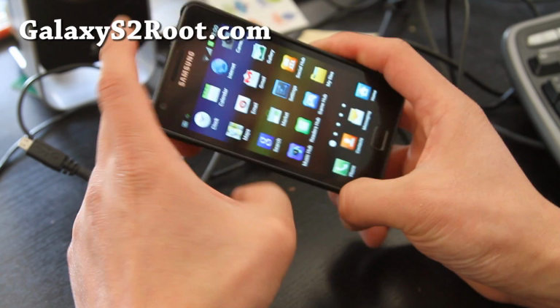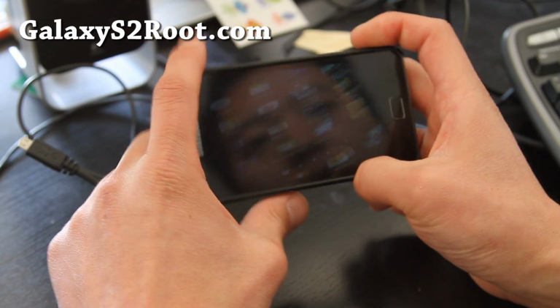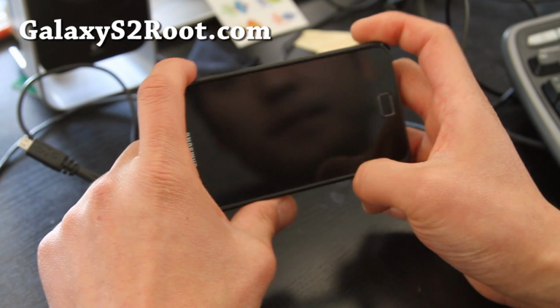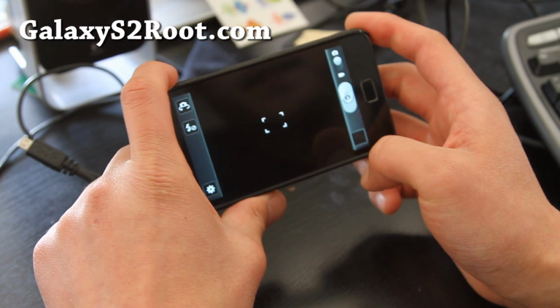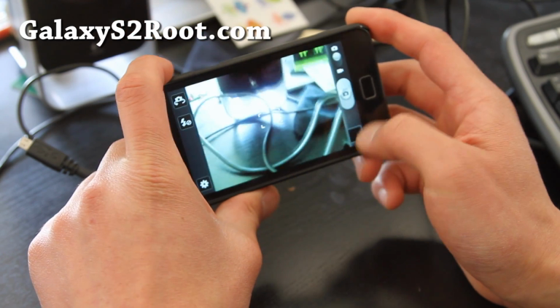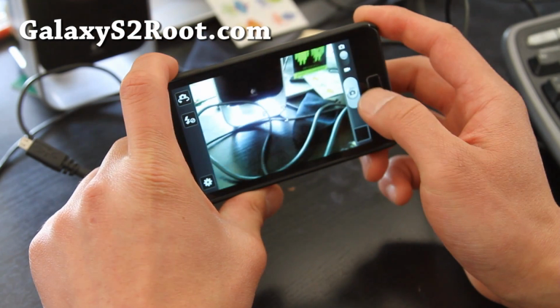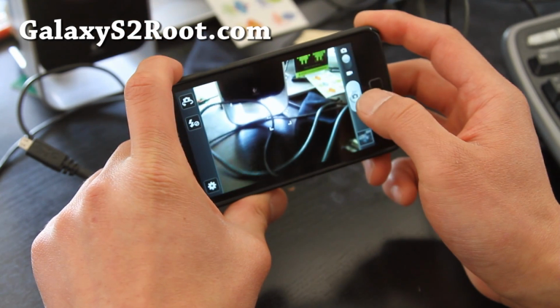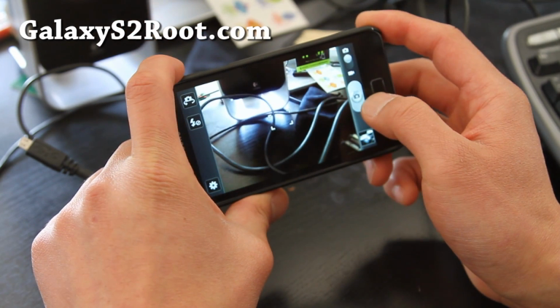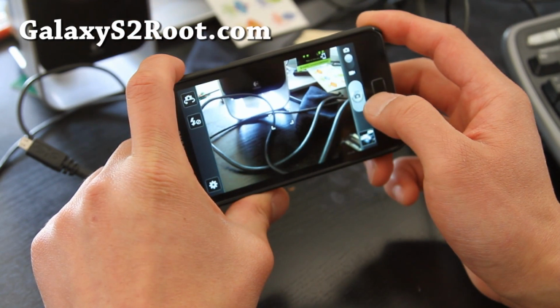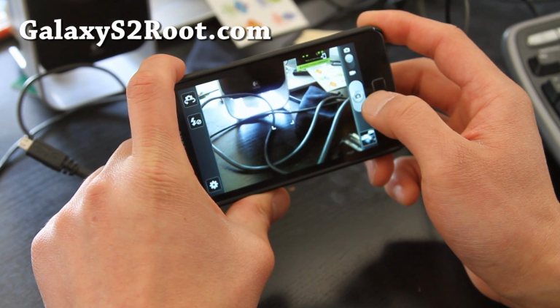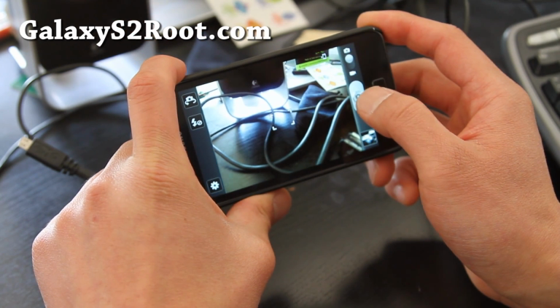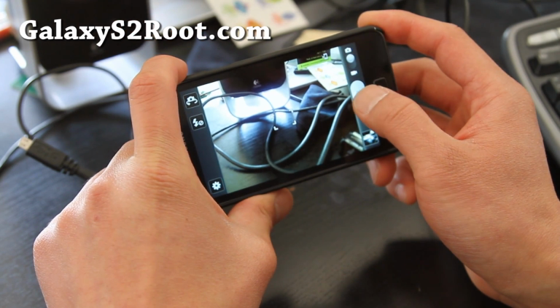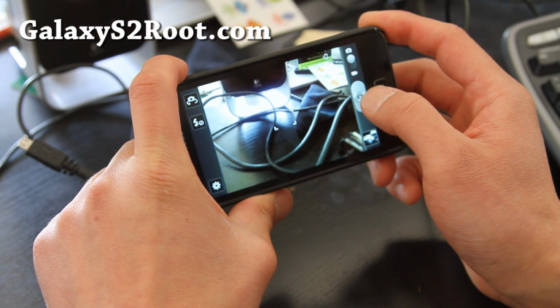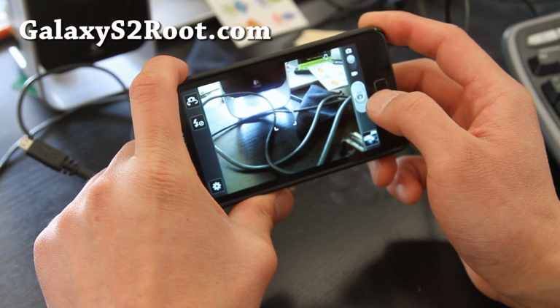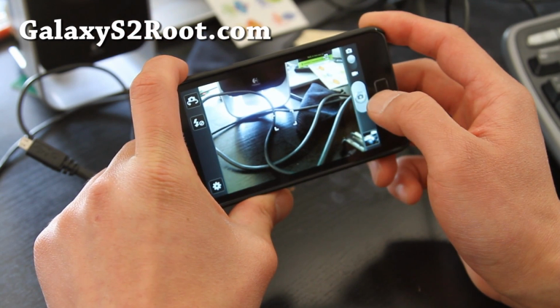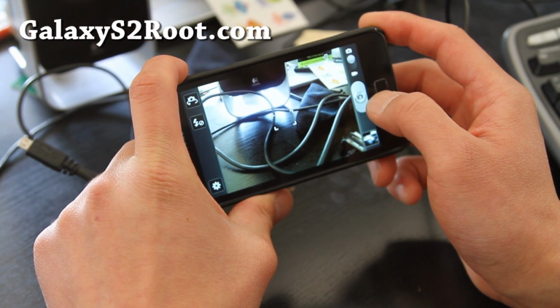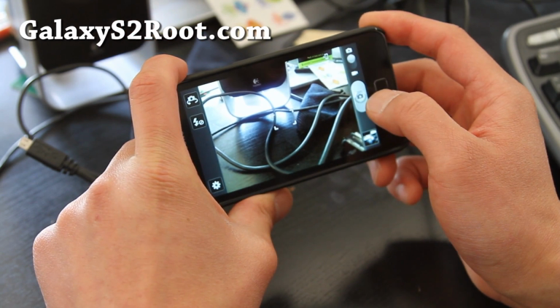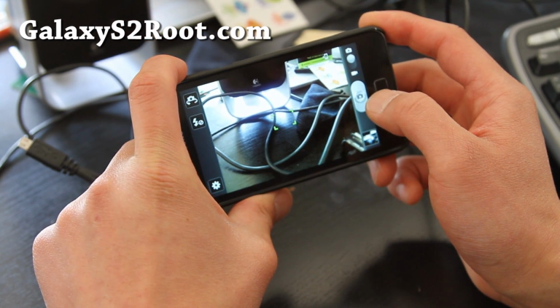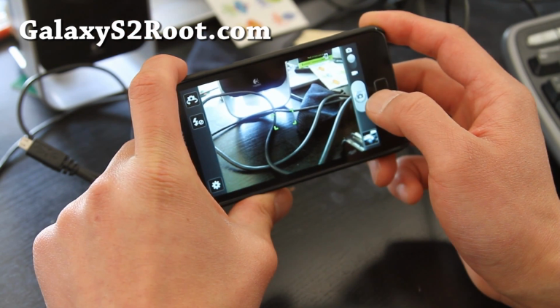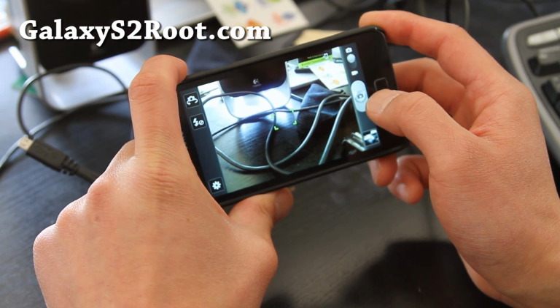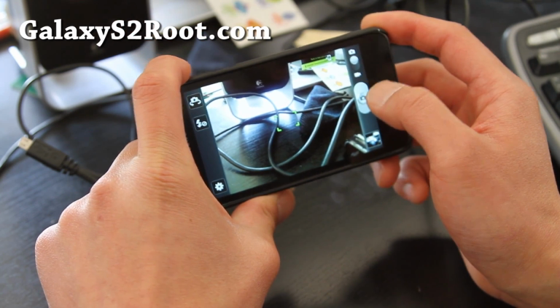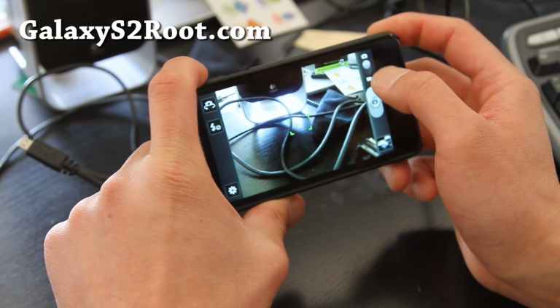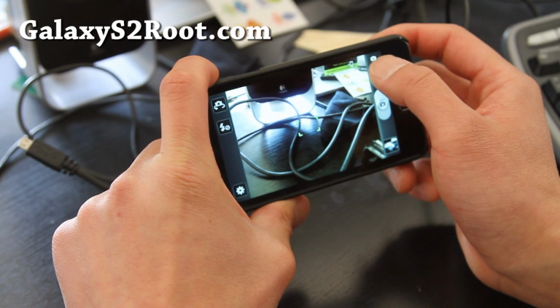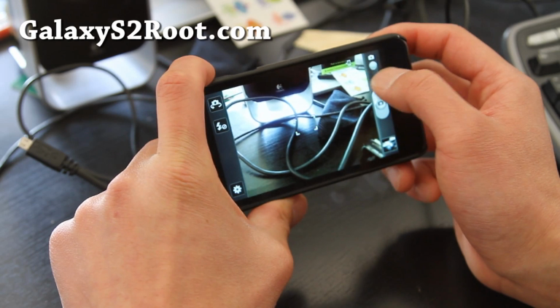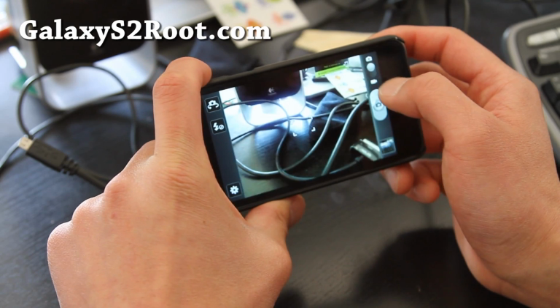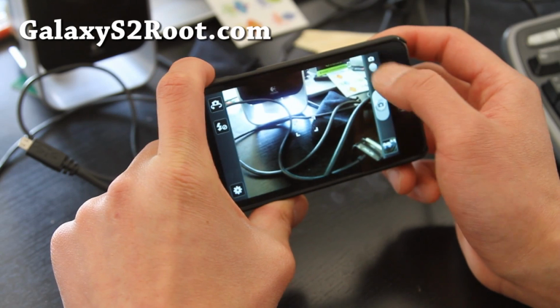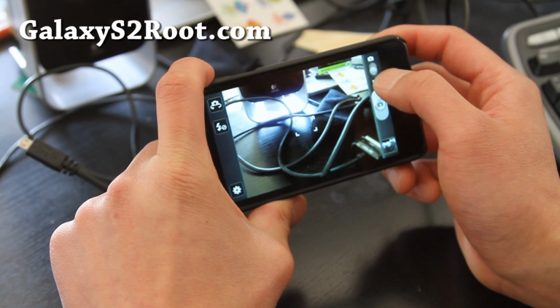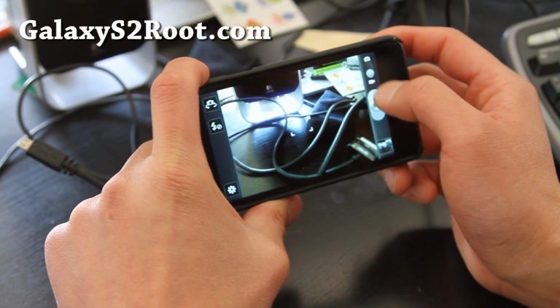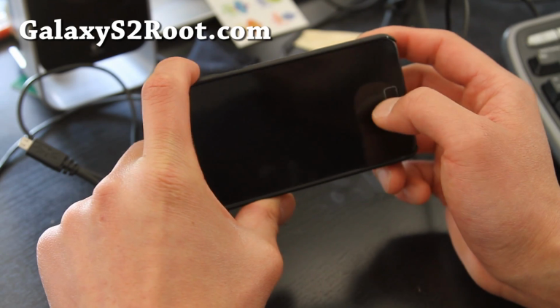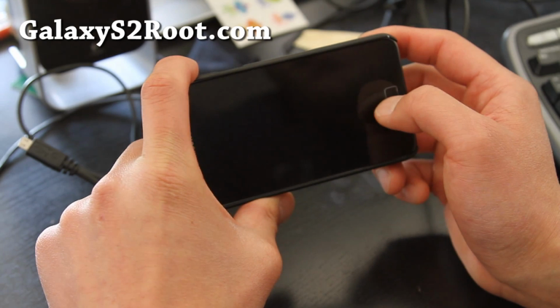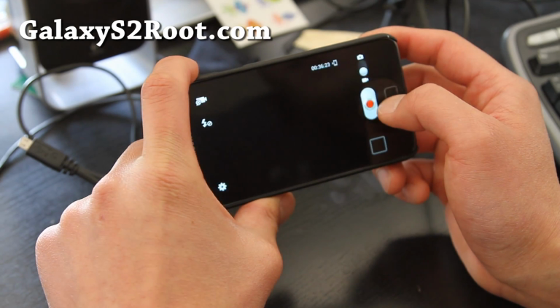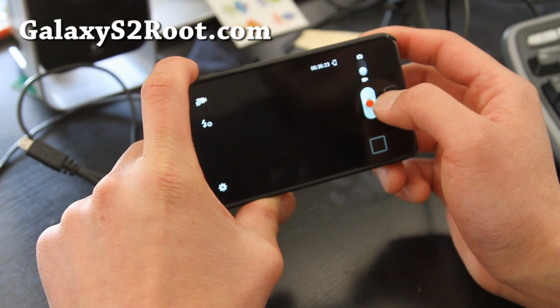Let's do a little video recording test with the camera.